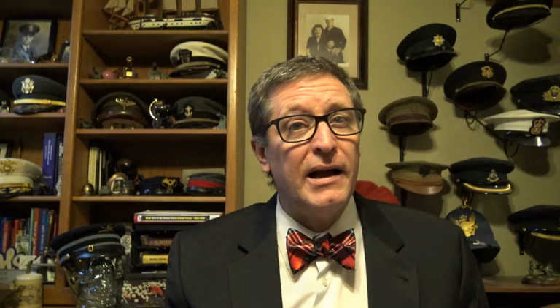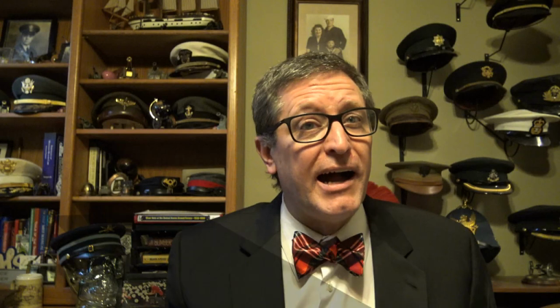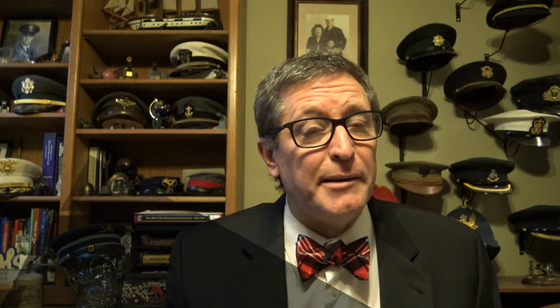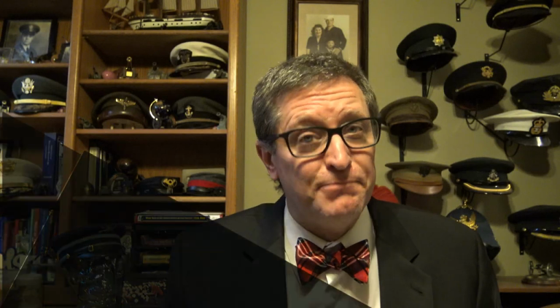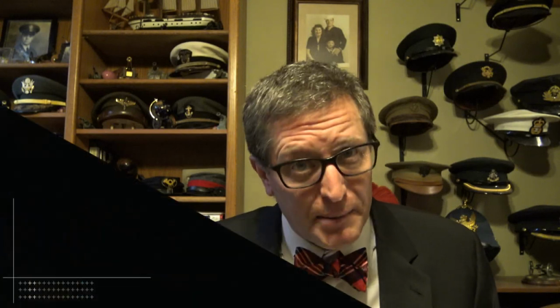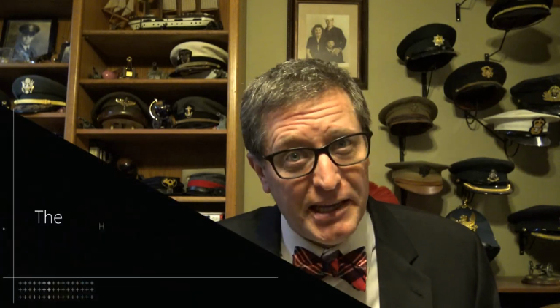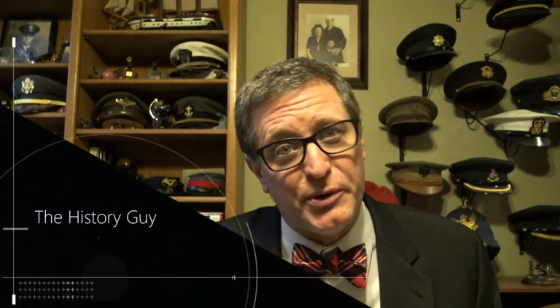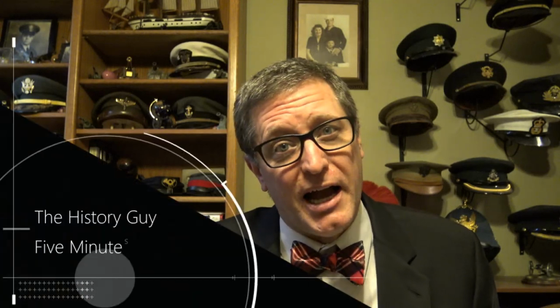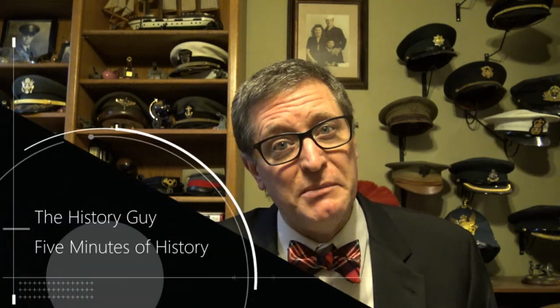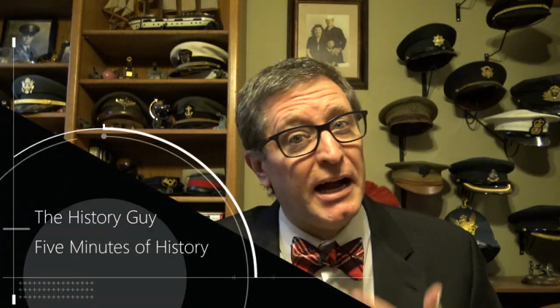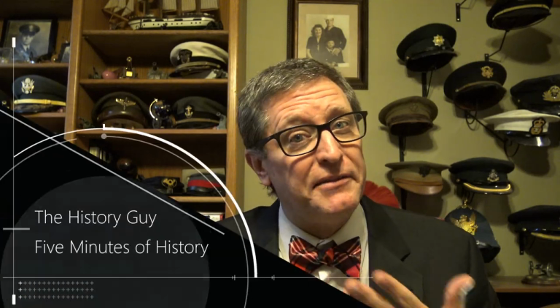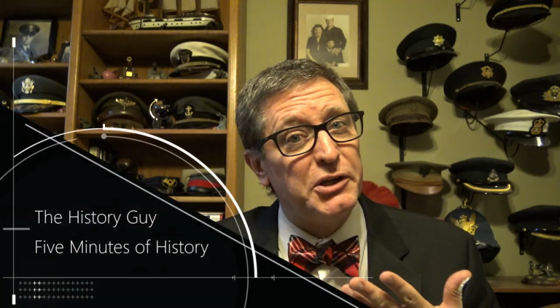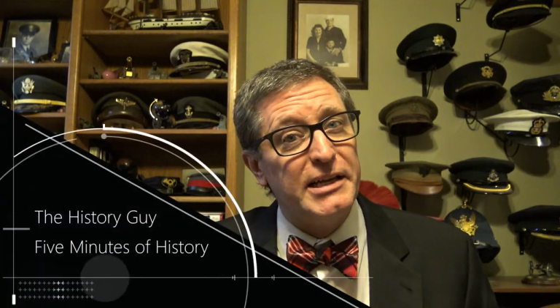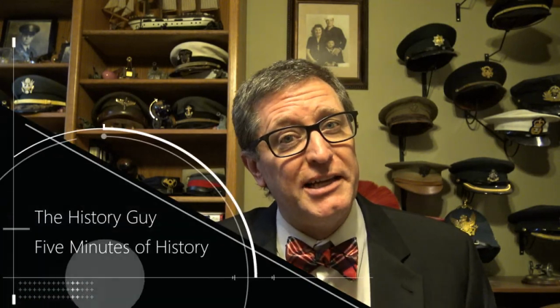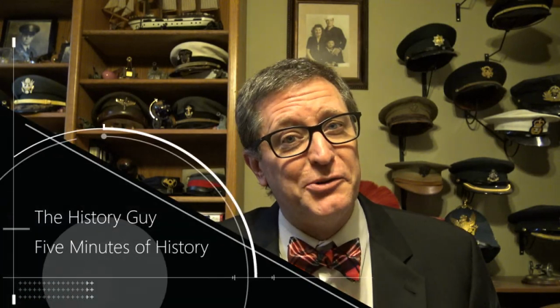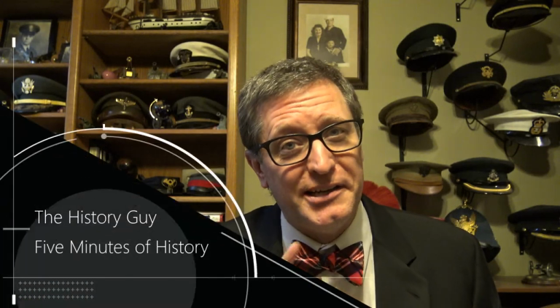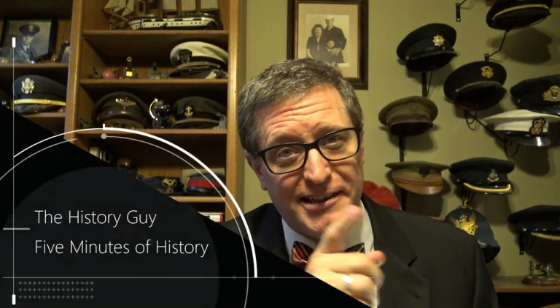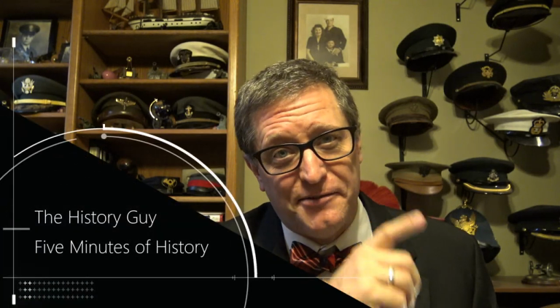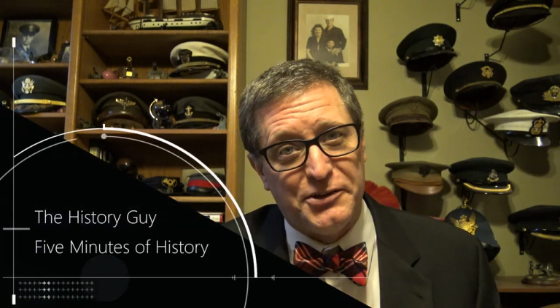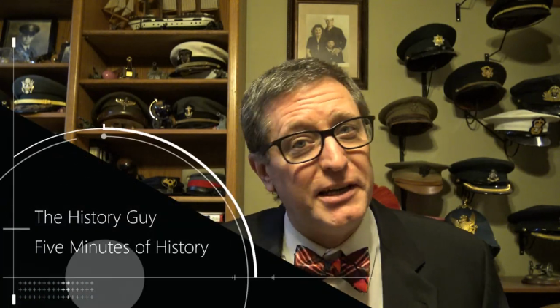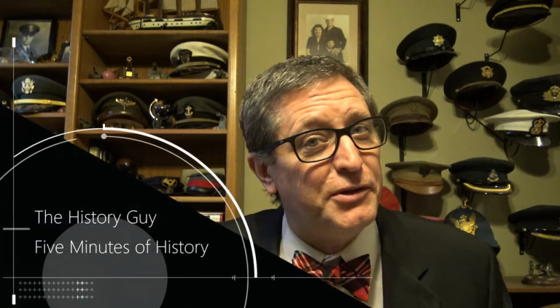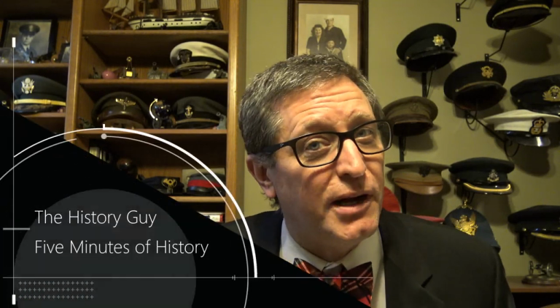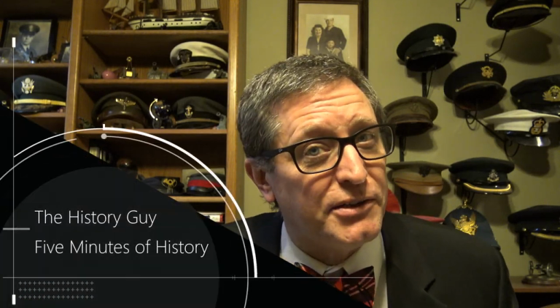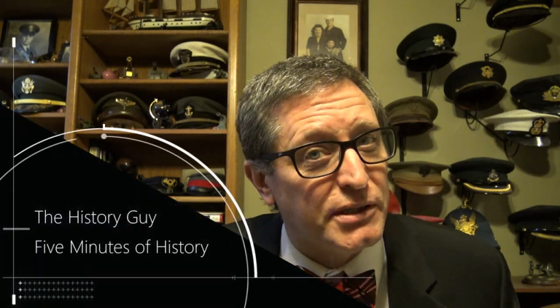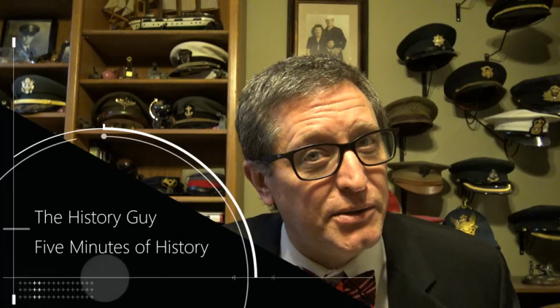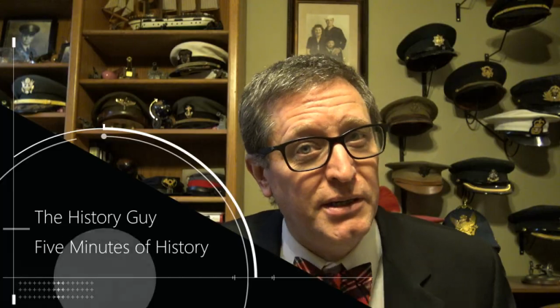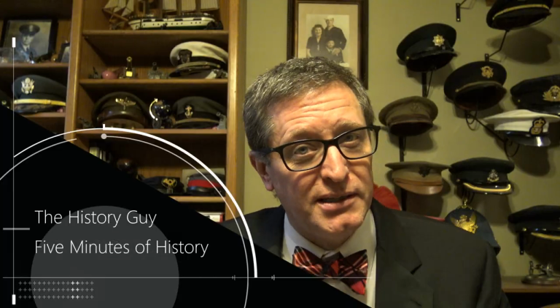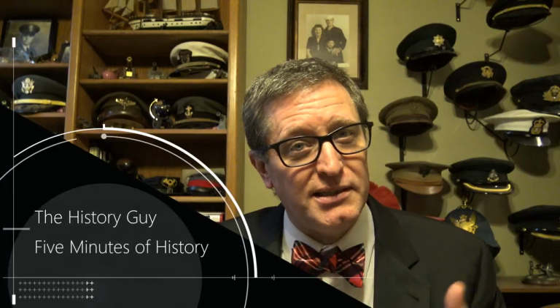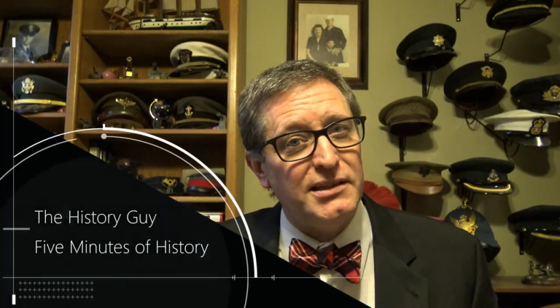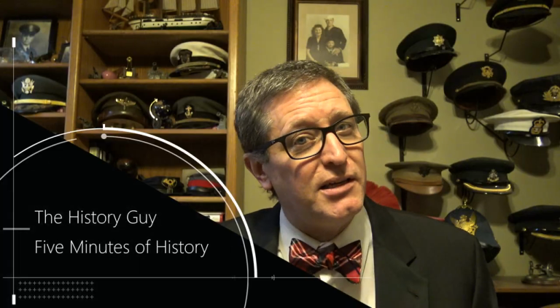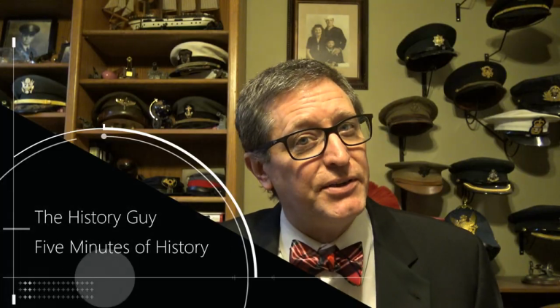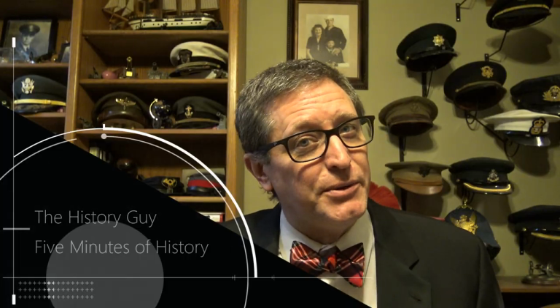Hi, I'm the History Guy. I have a degree in history and I love history, and if you love history too, this is the channel for you.